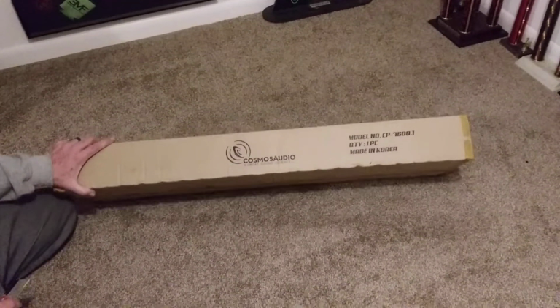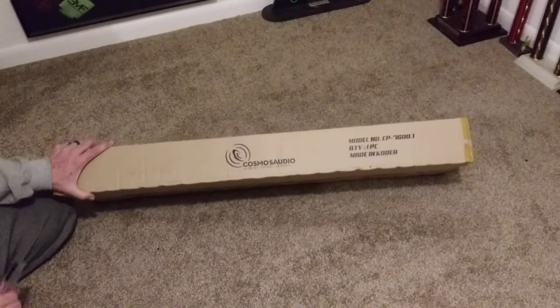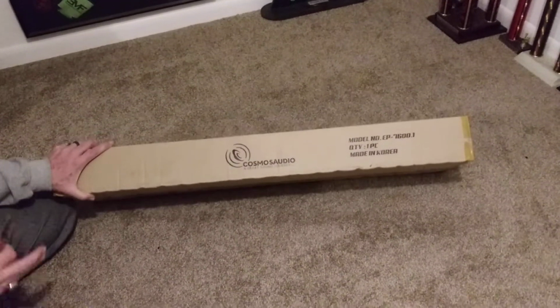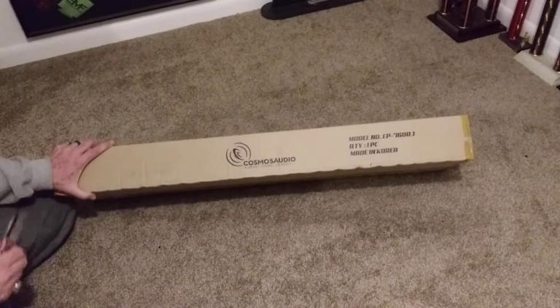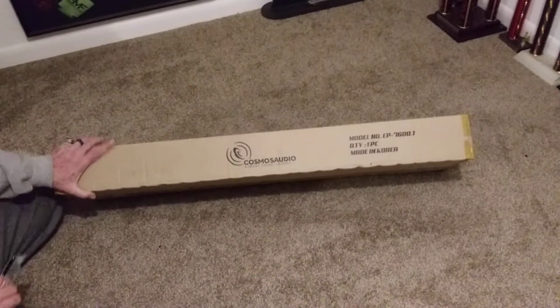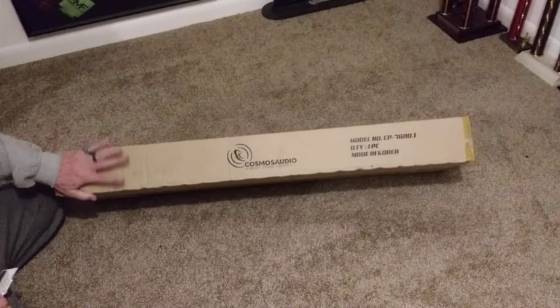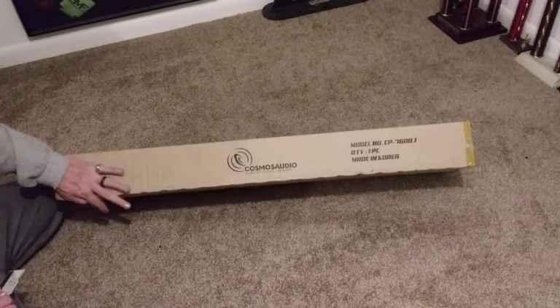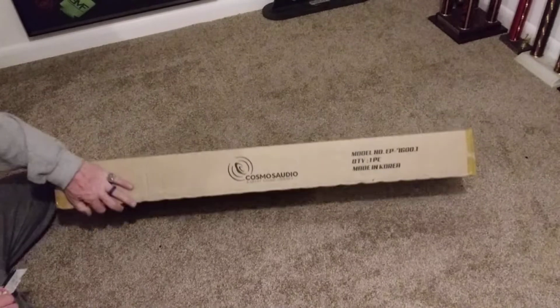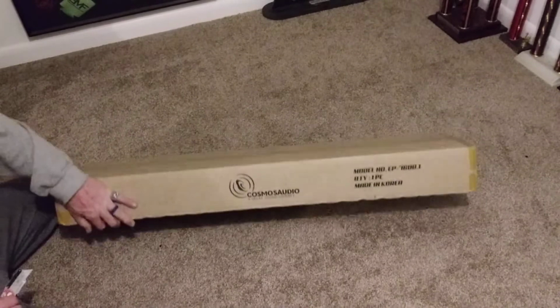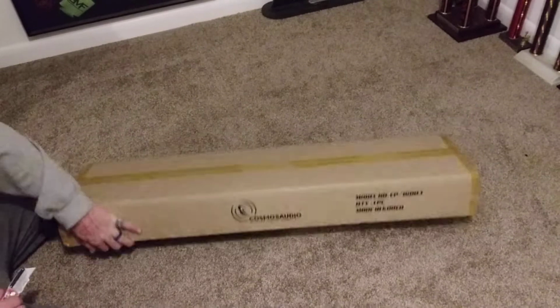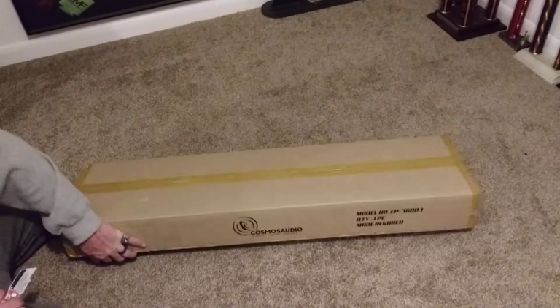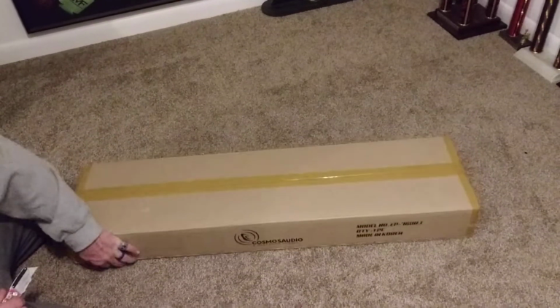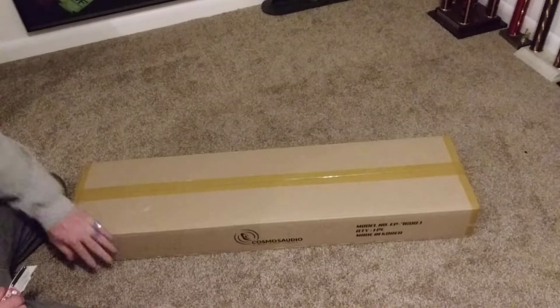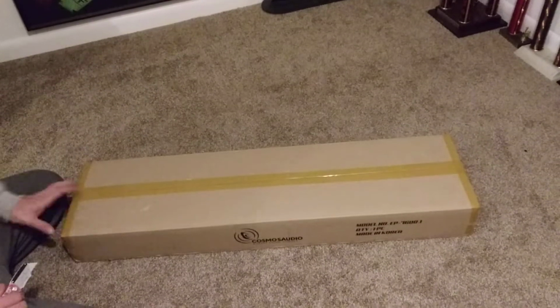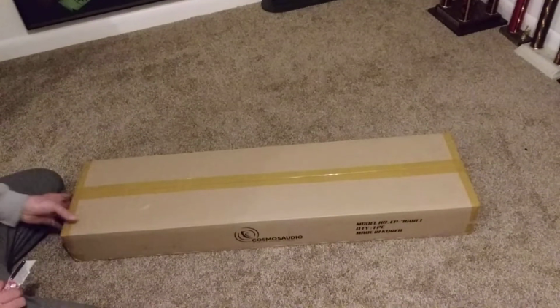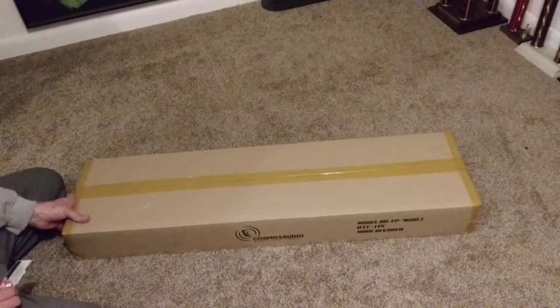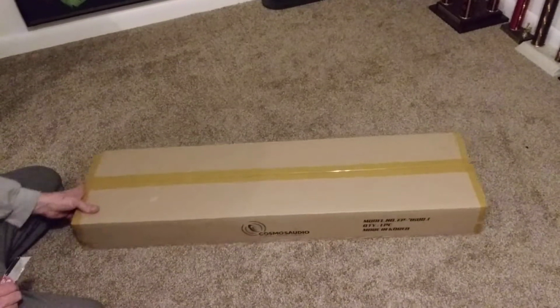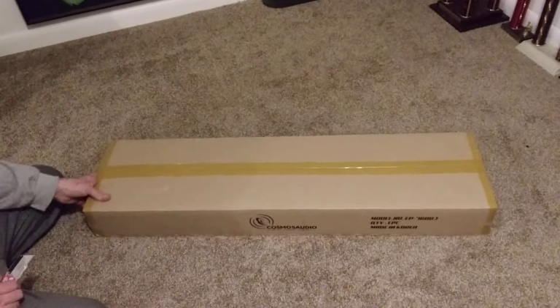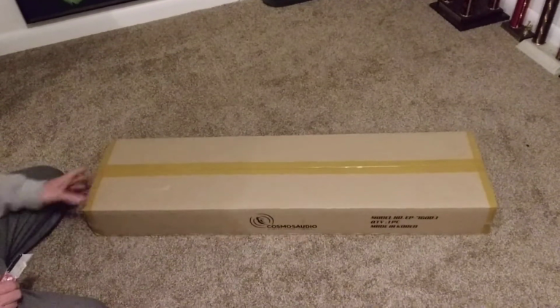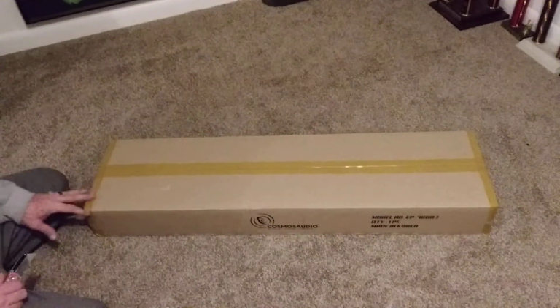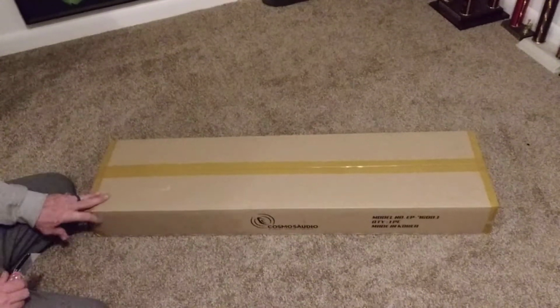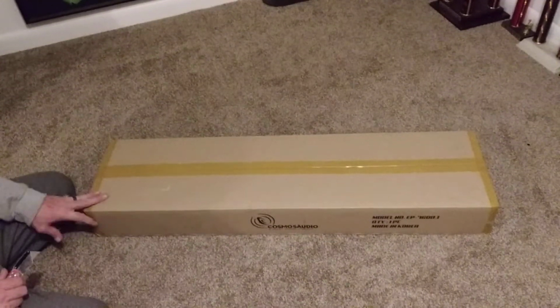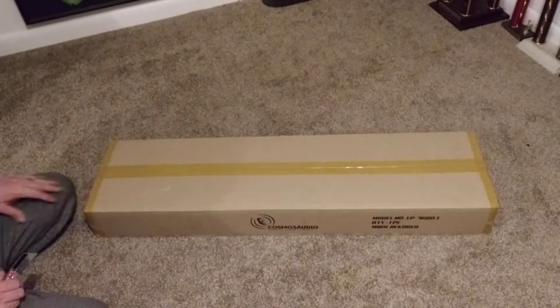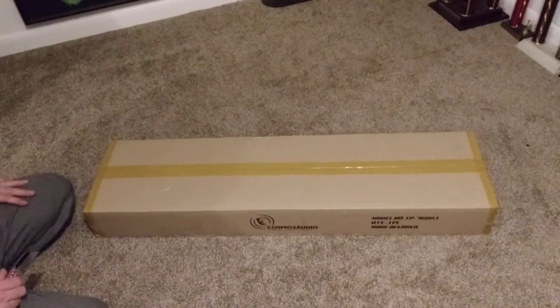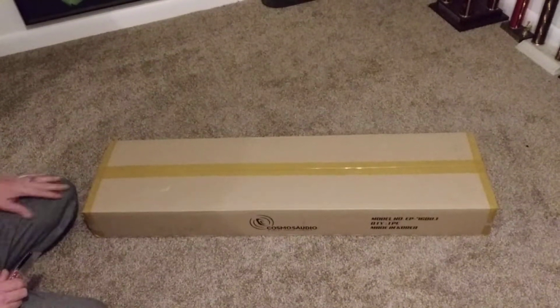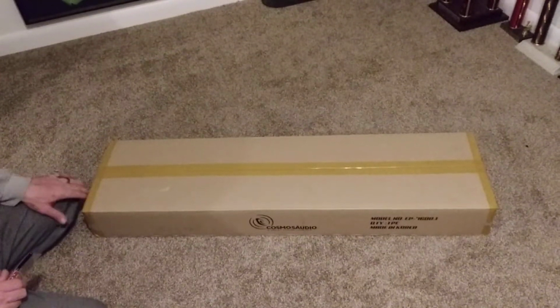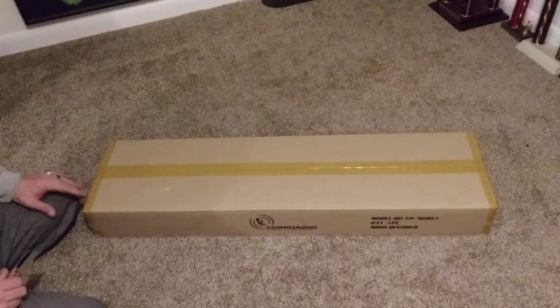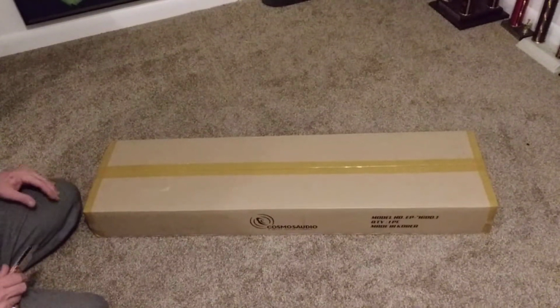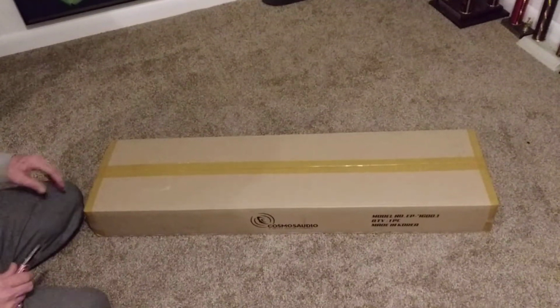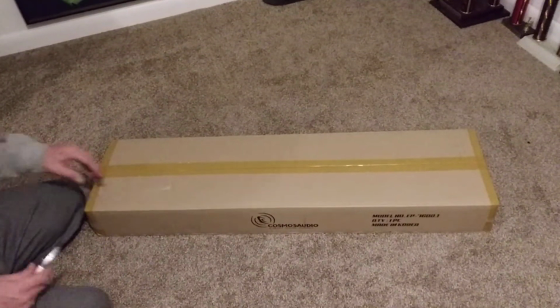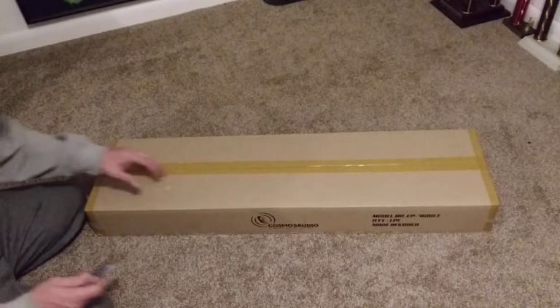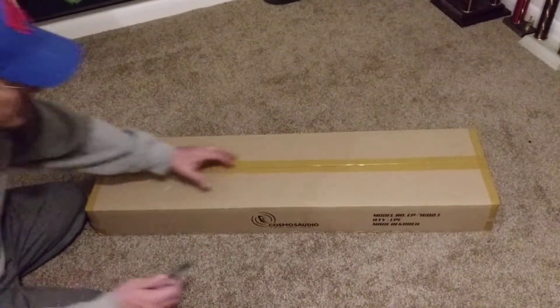So I got the EP7600.1. We're going to open this bad boy up and see what it's like.